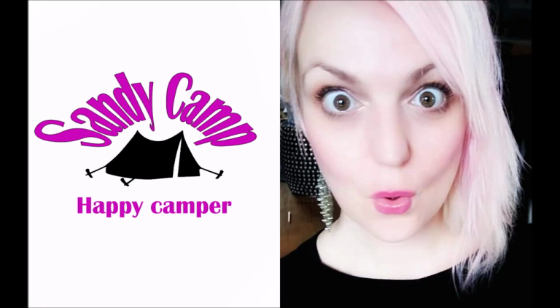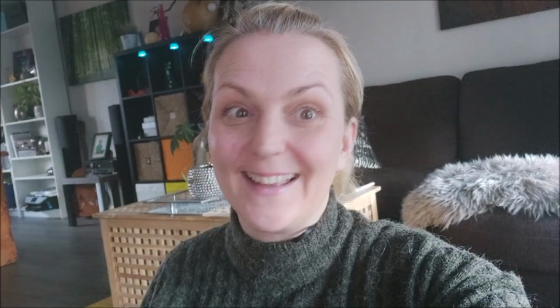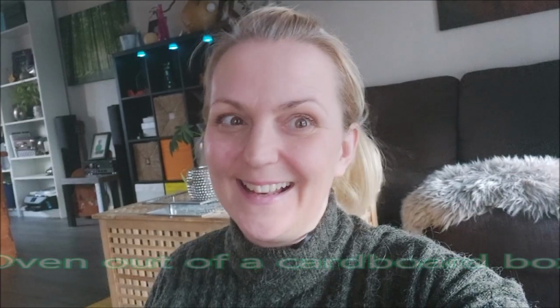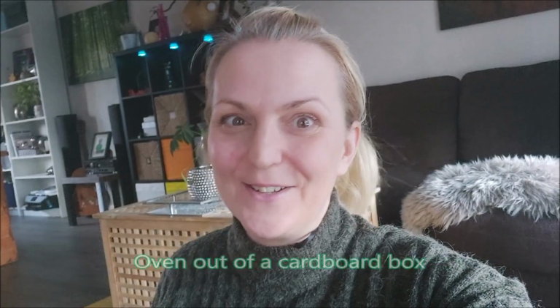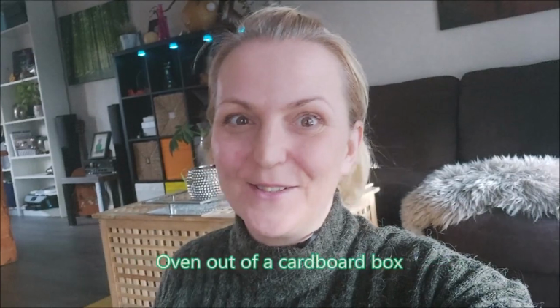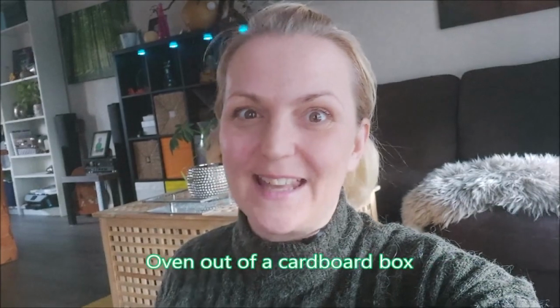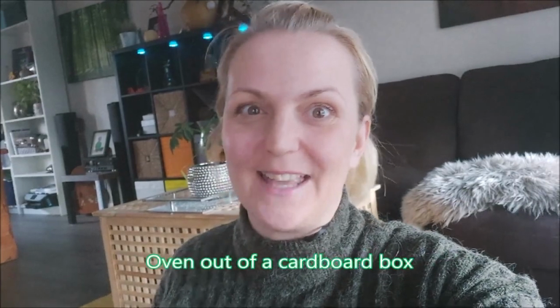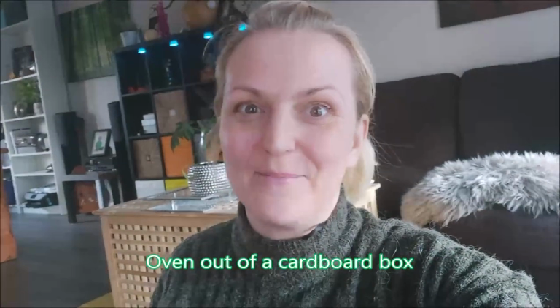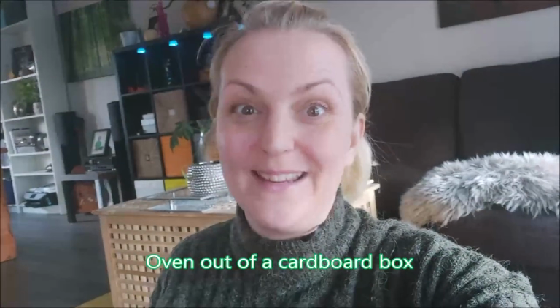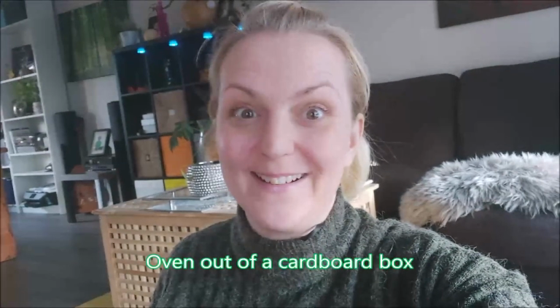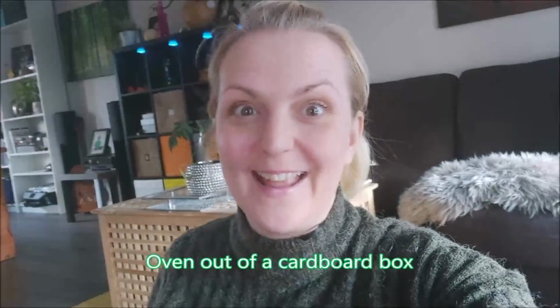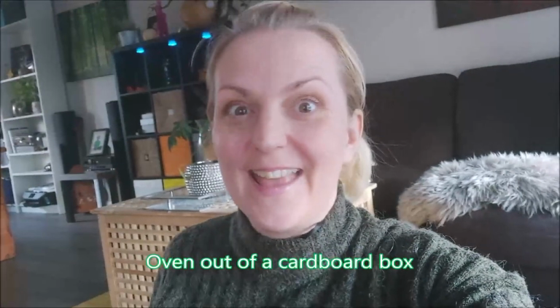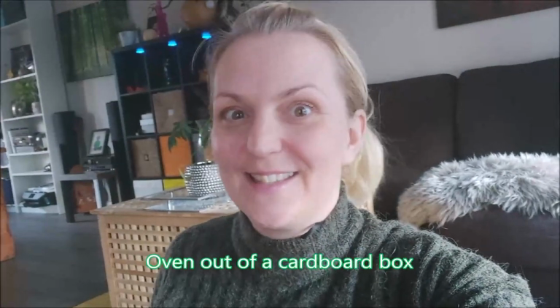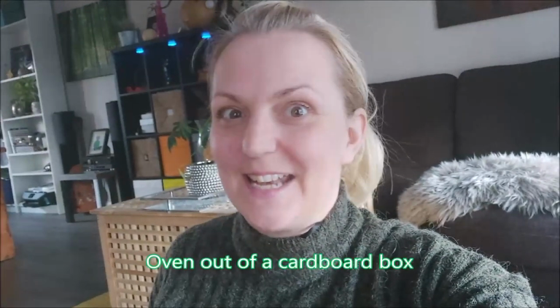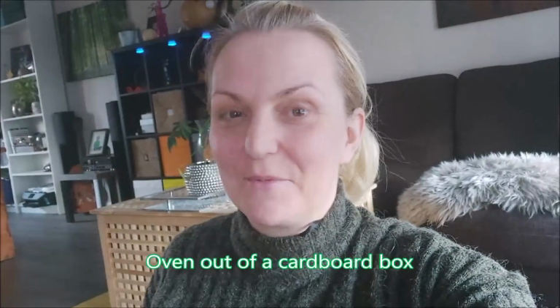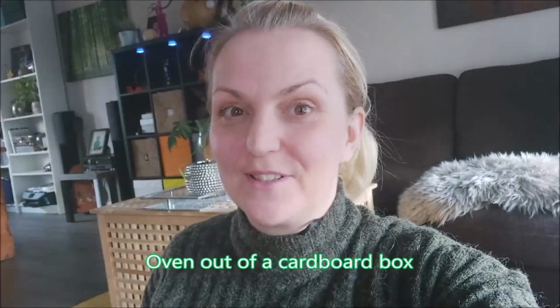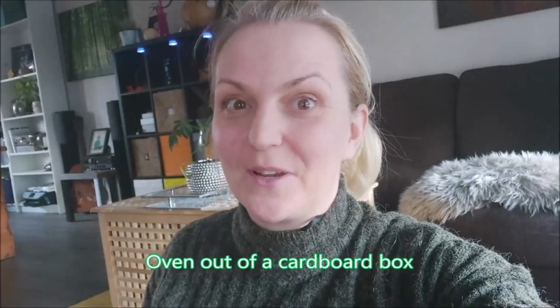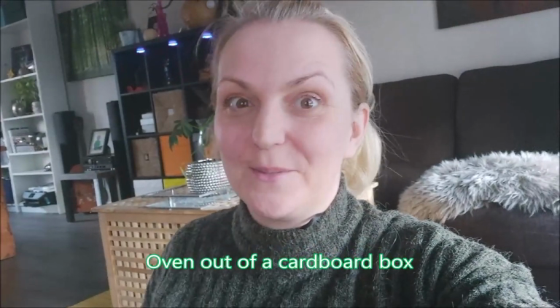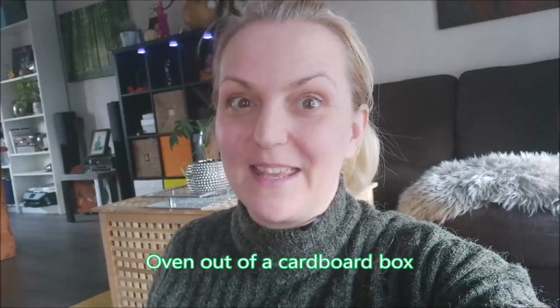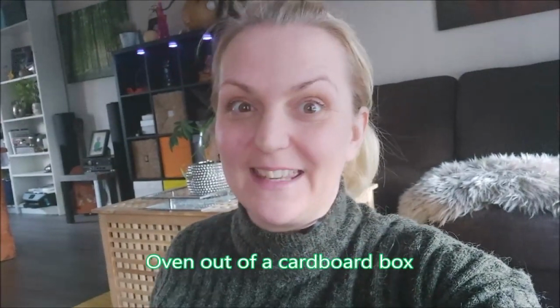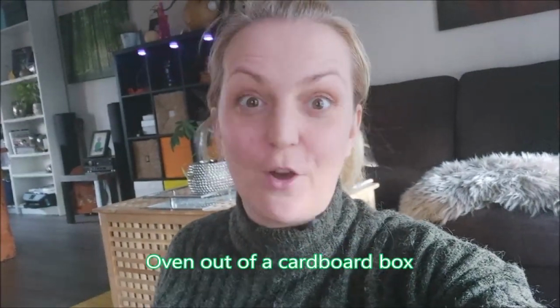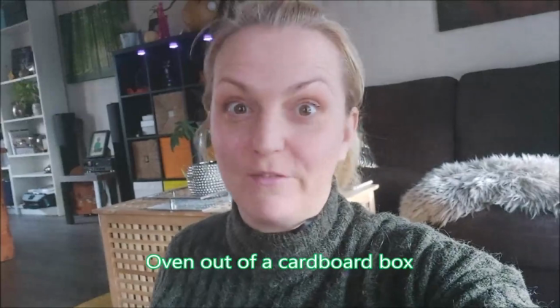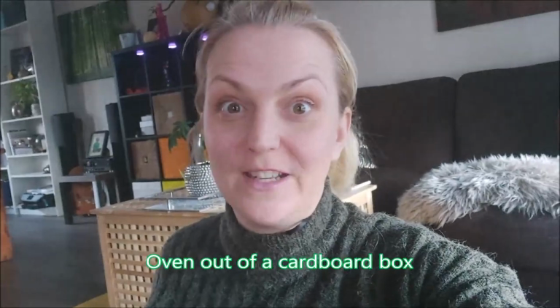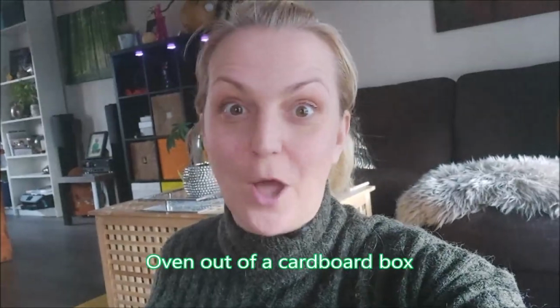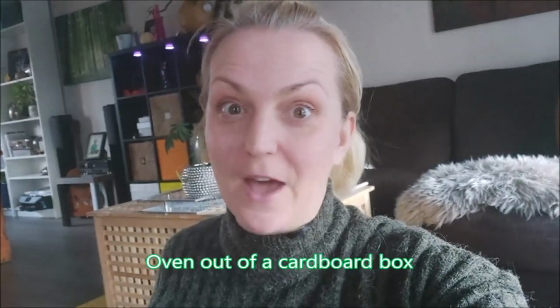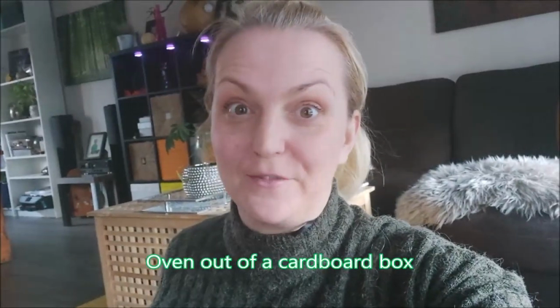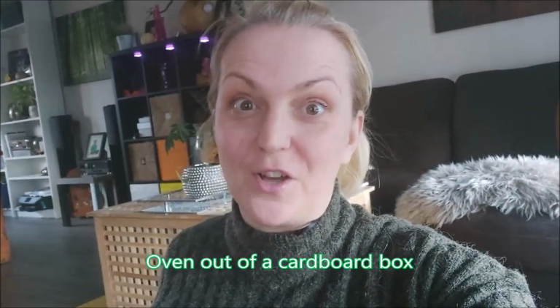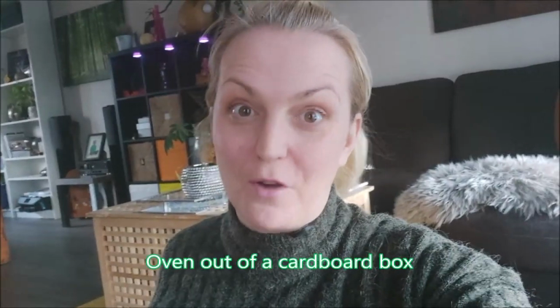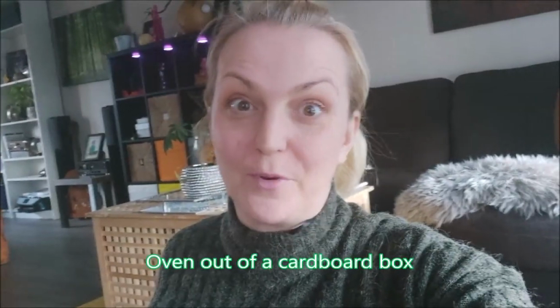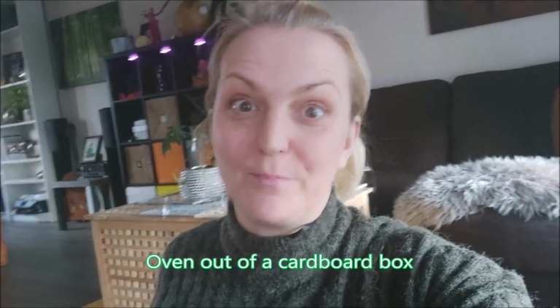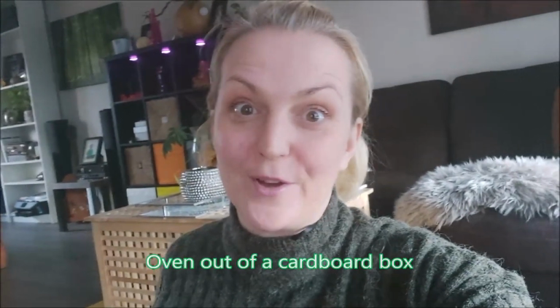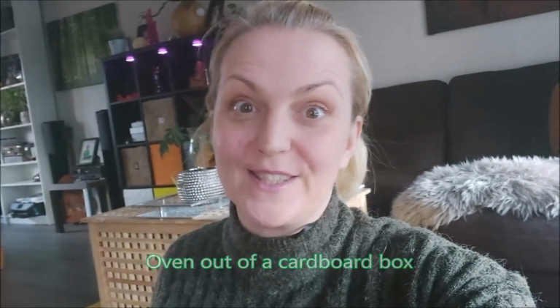Hello, Sandekamp here. Today I'm gonna try to make an oven out of a cardboard box.